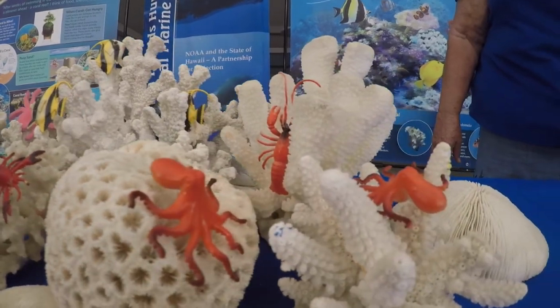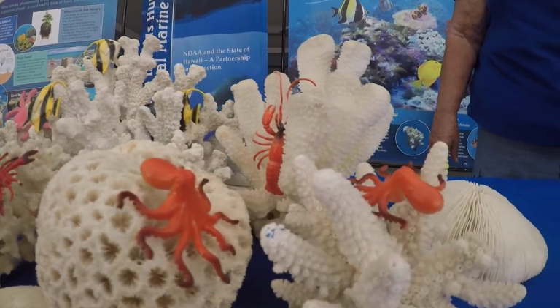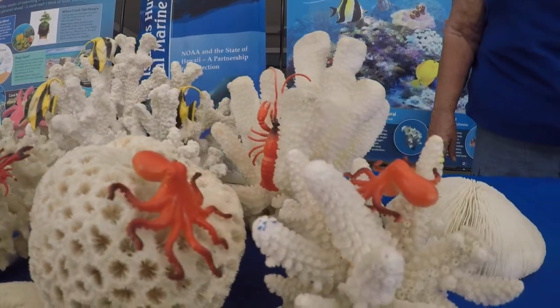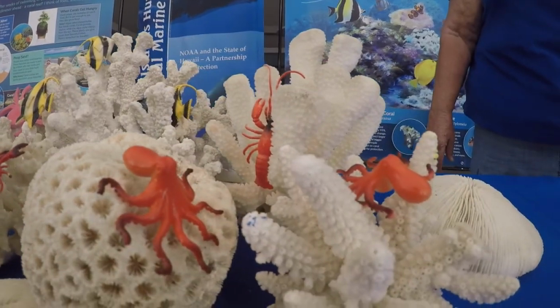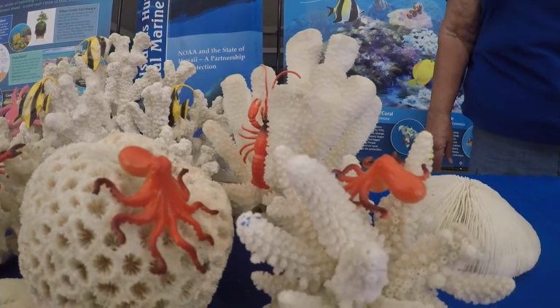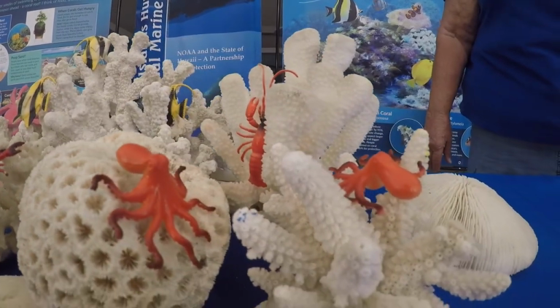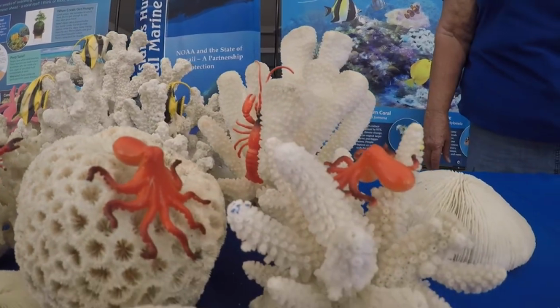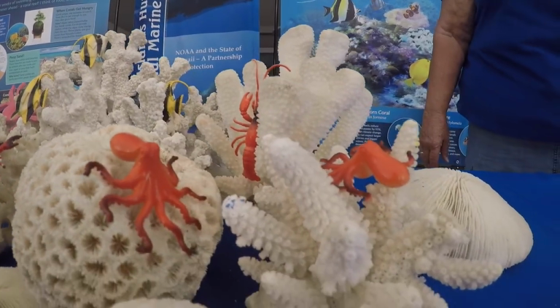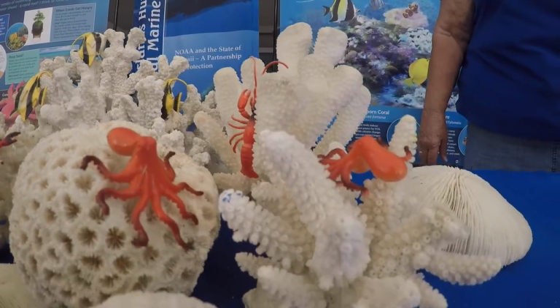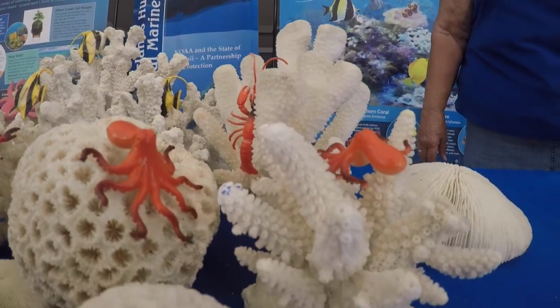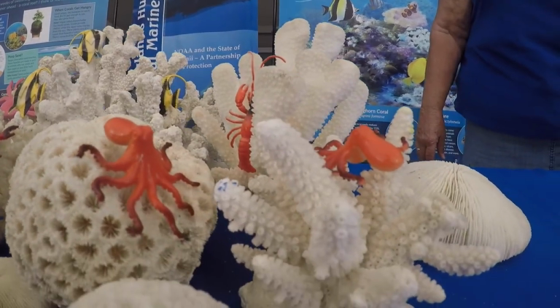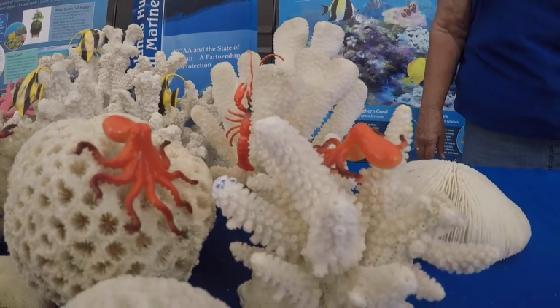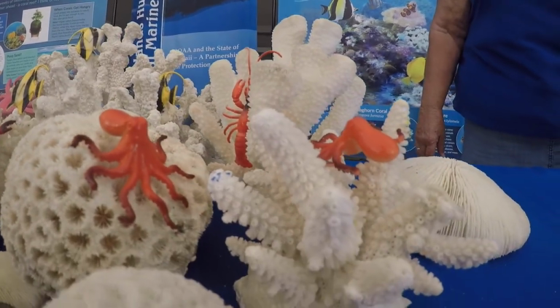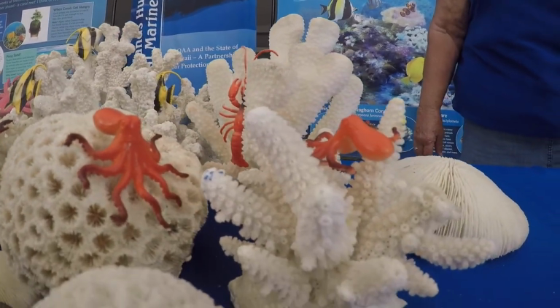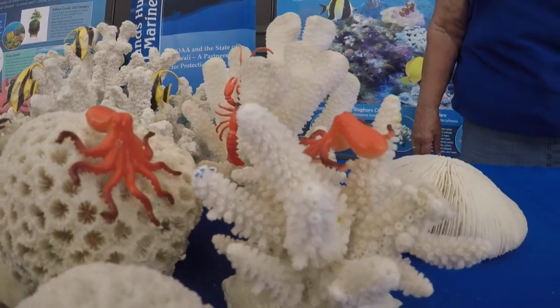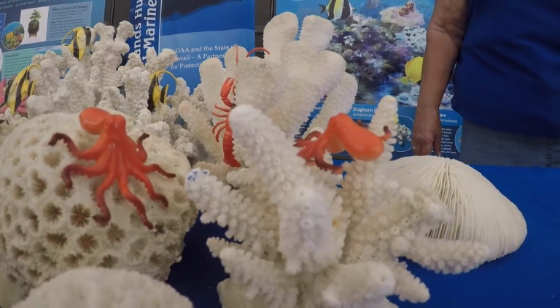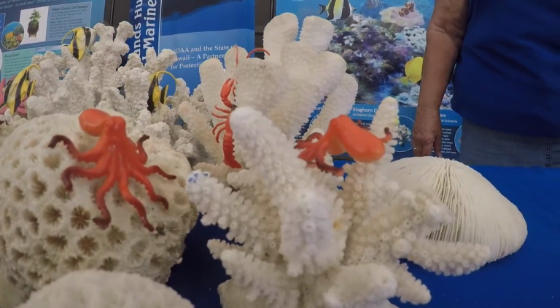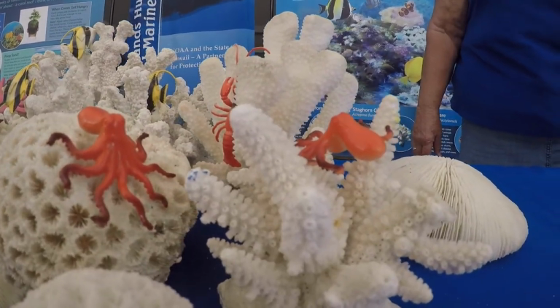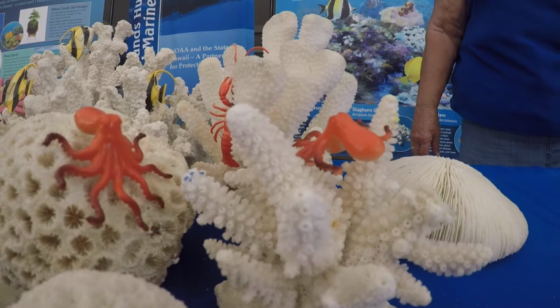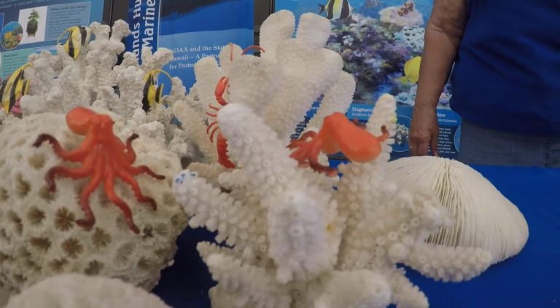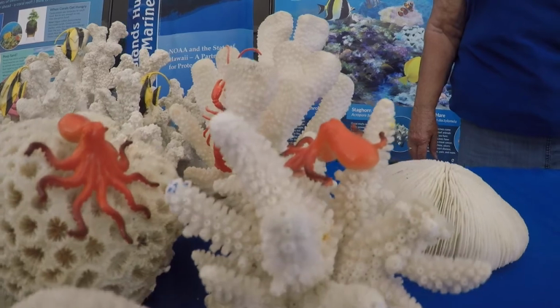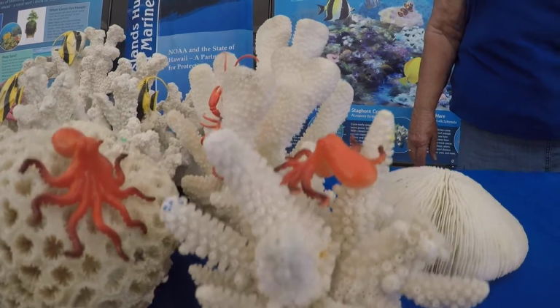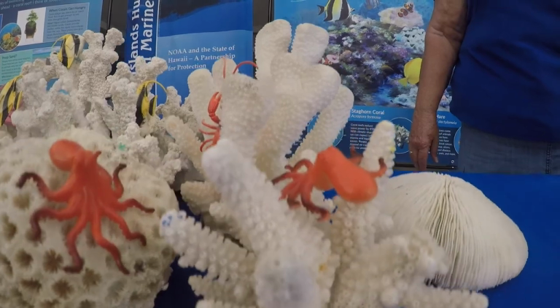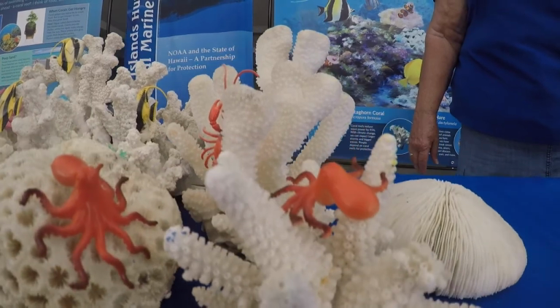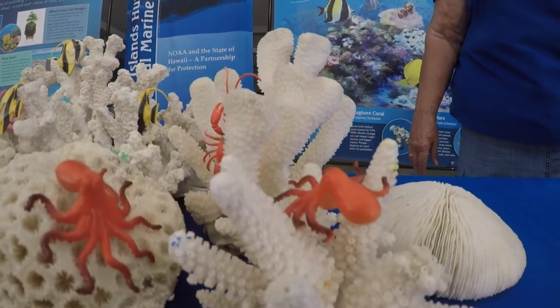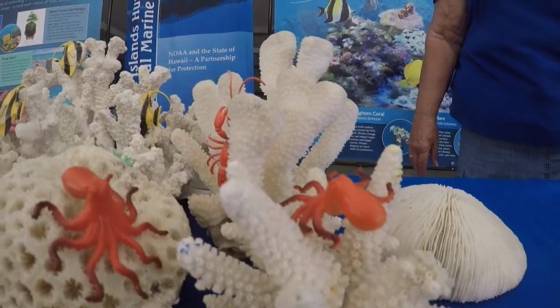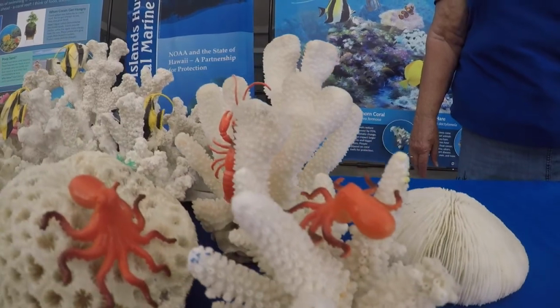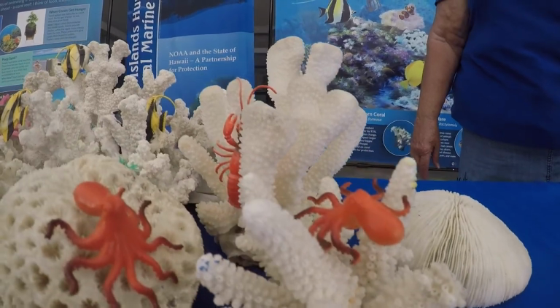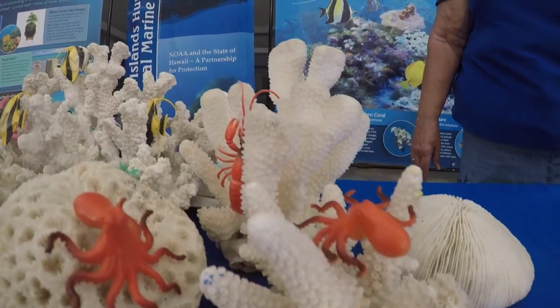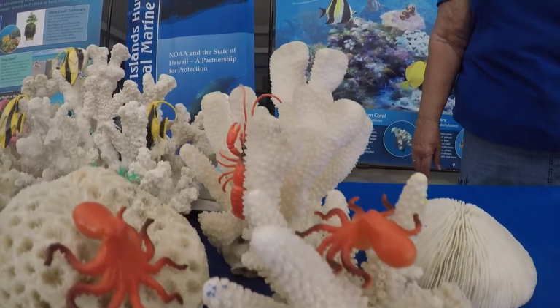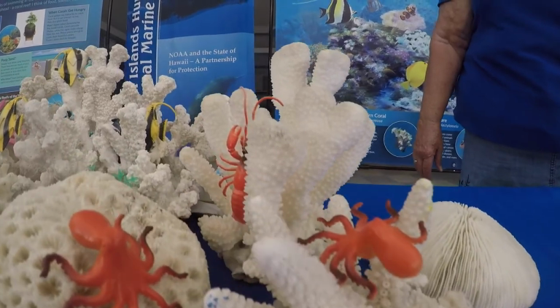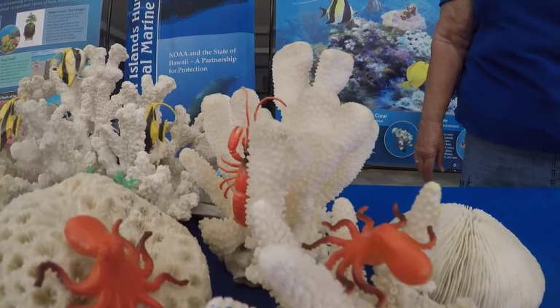They grow together, they multiply, and you begin to get that big coral colony.